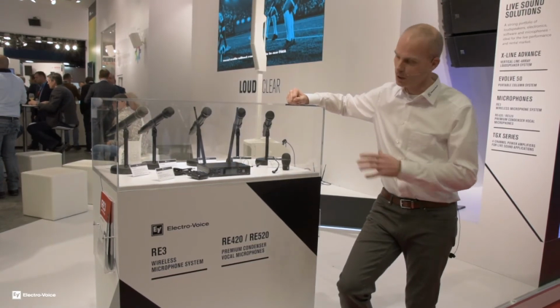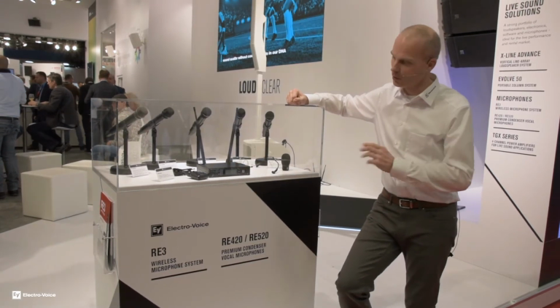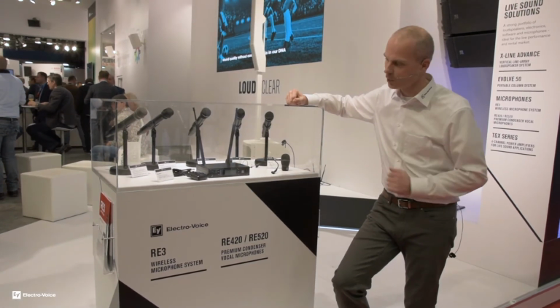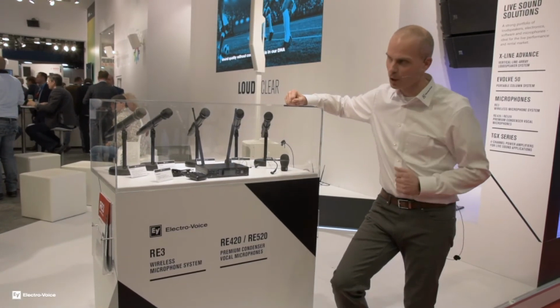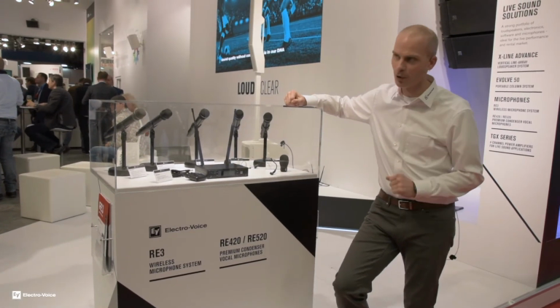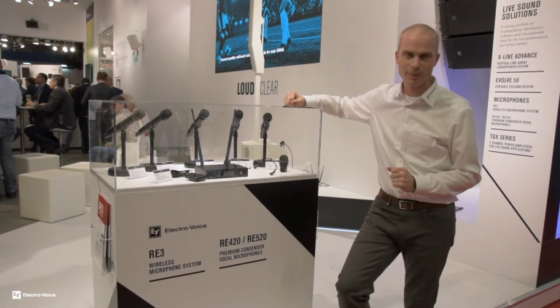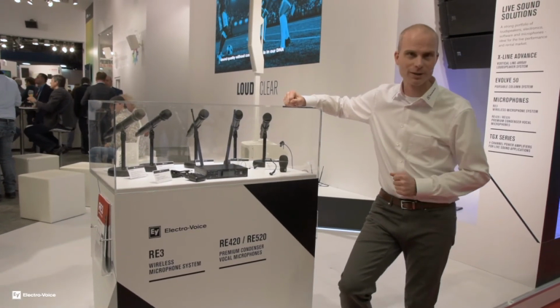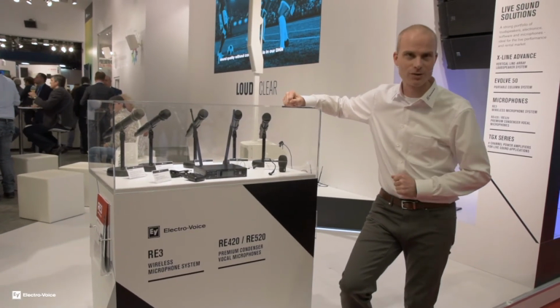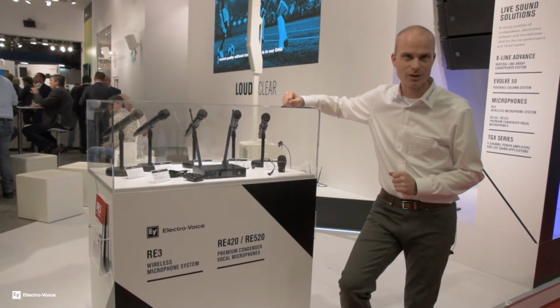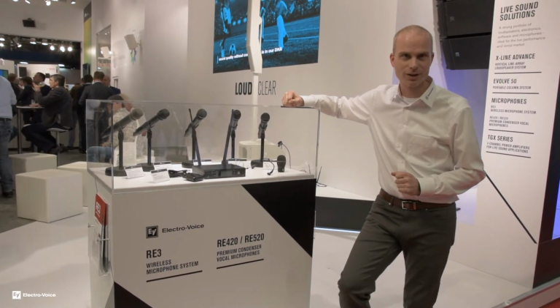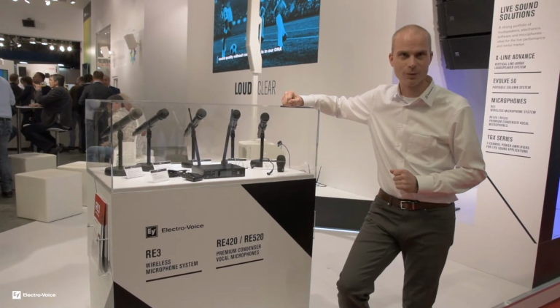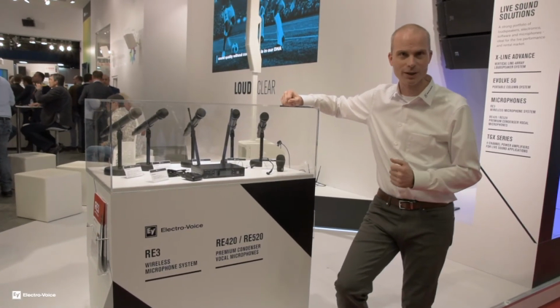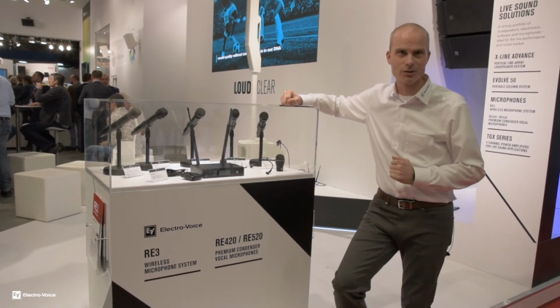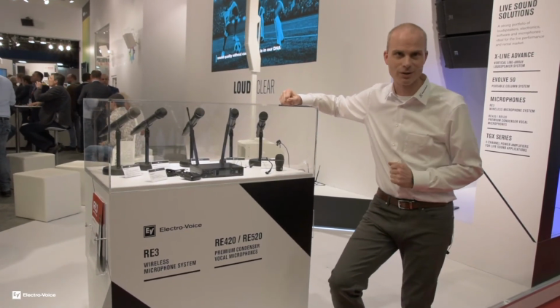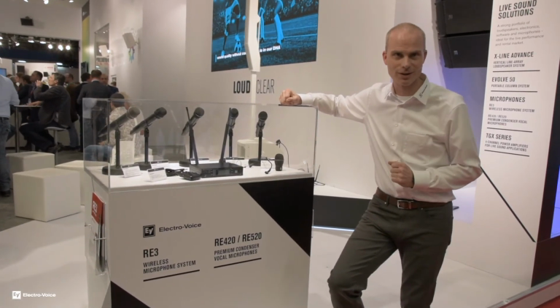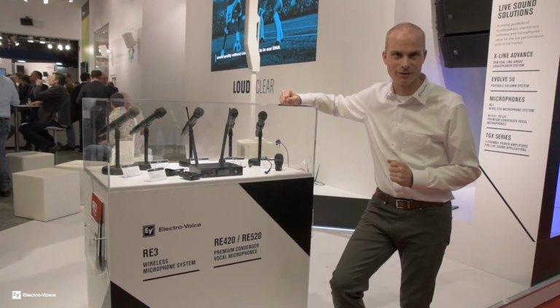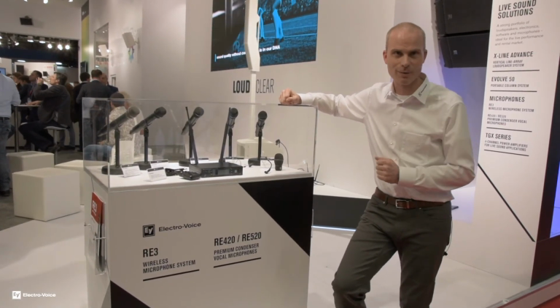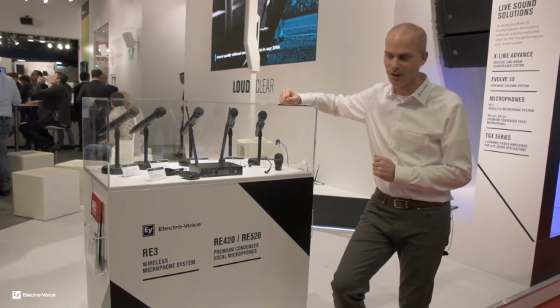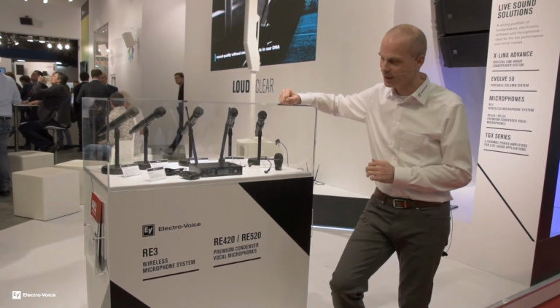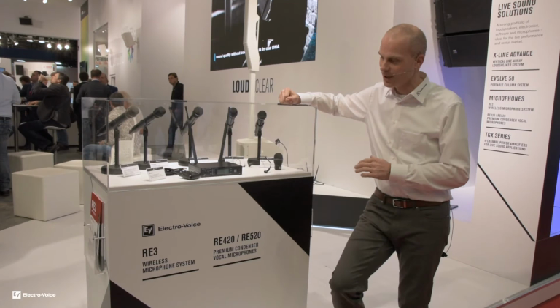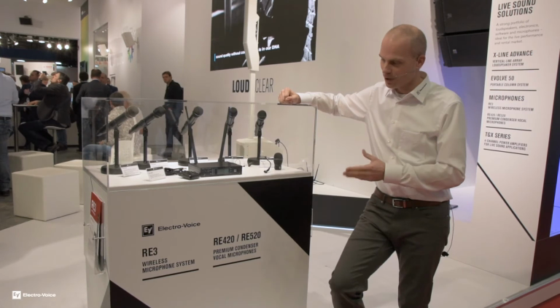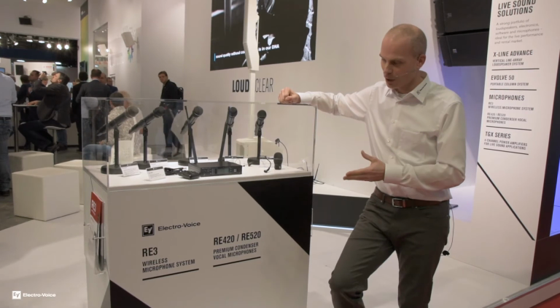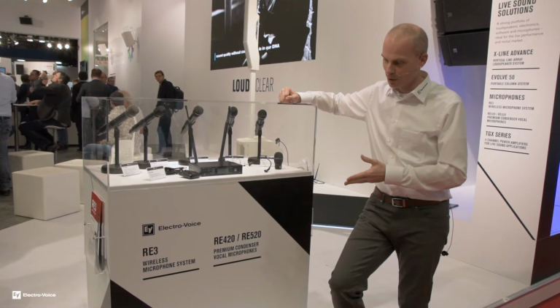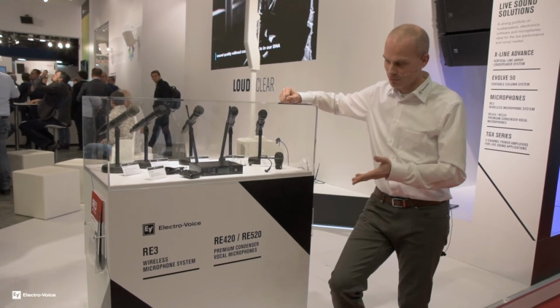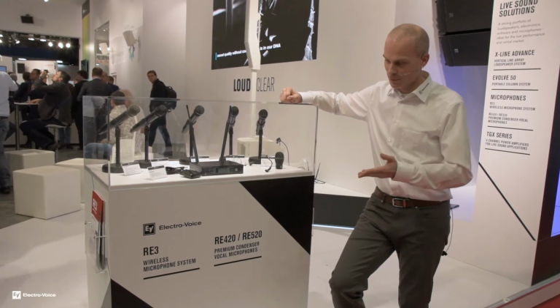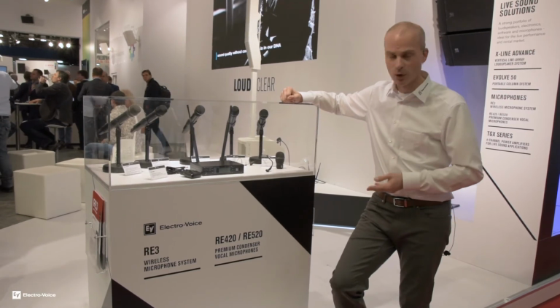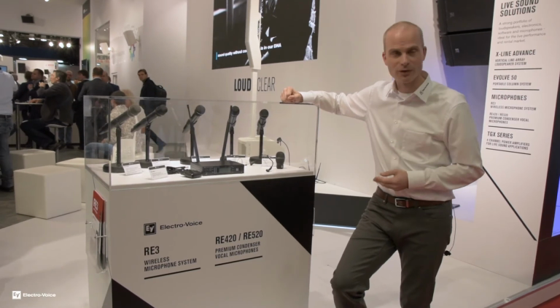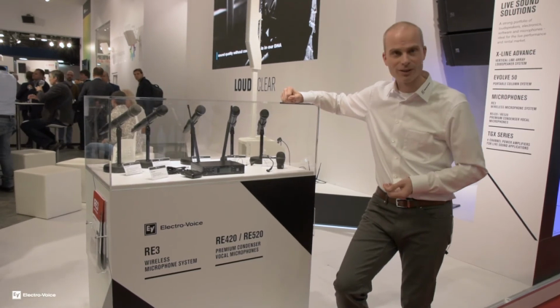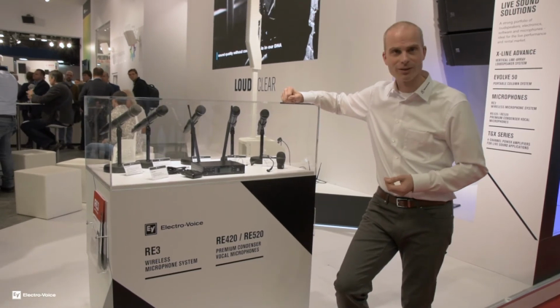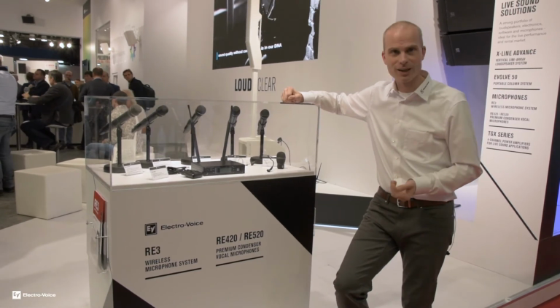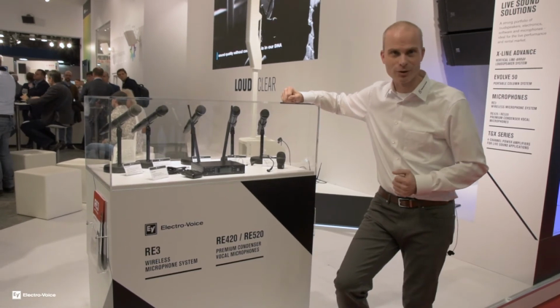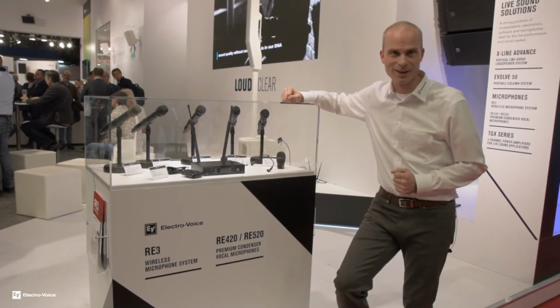If you want to know more about this wireless family, contact LeisureTech.